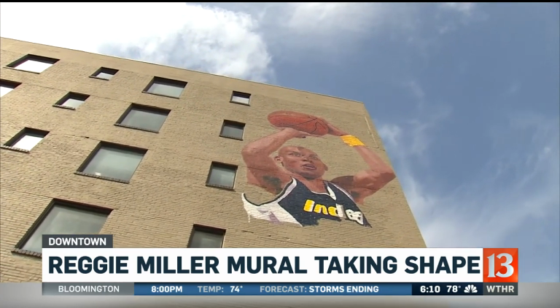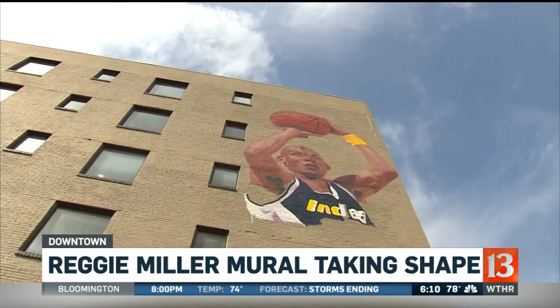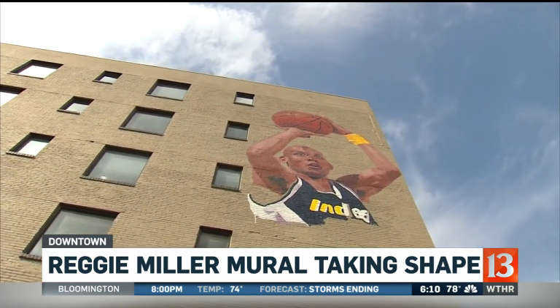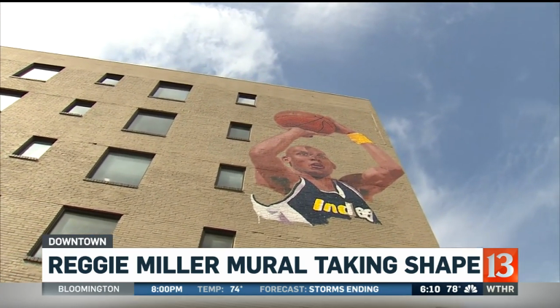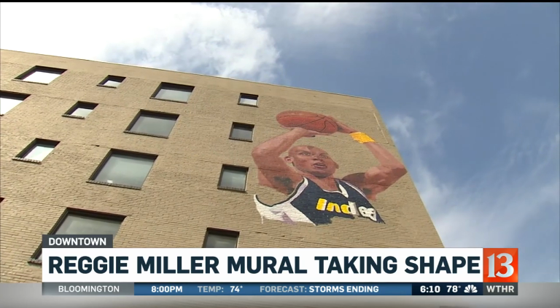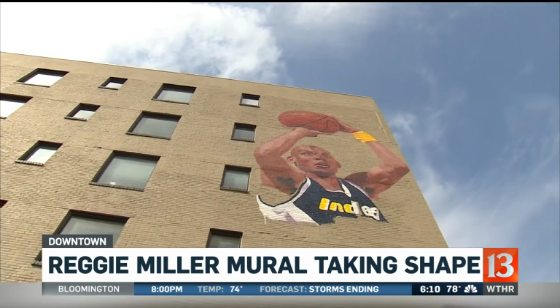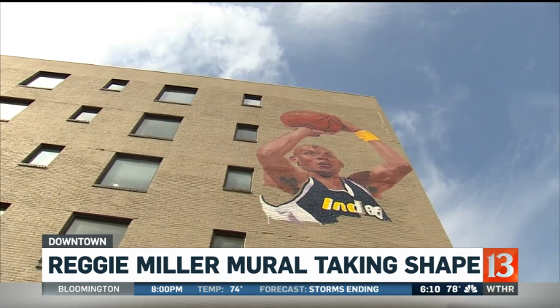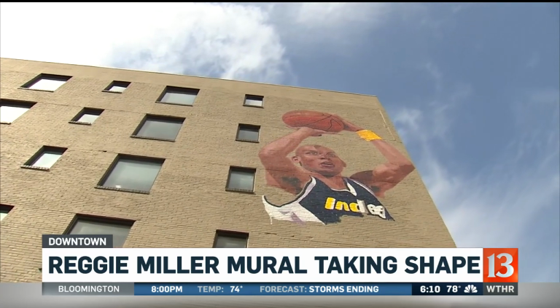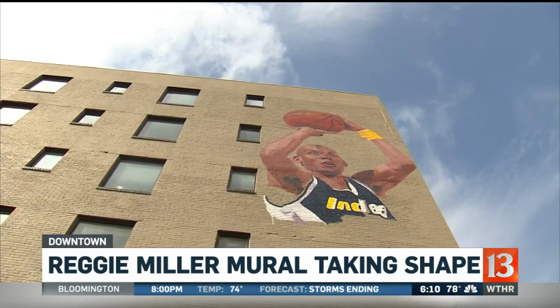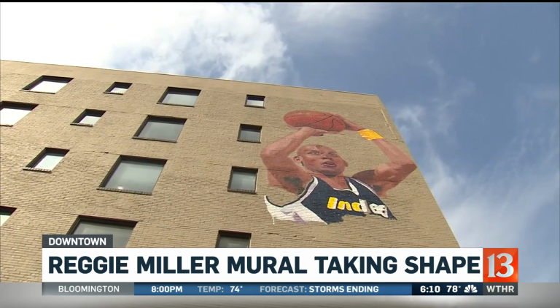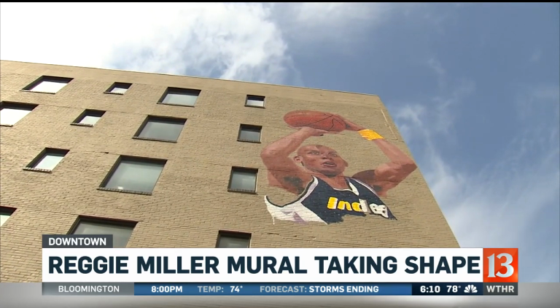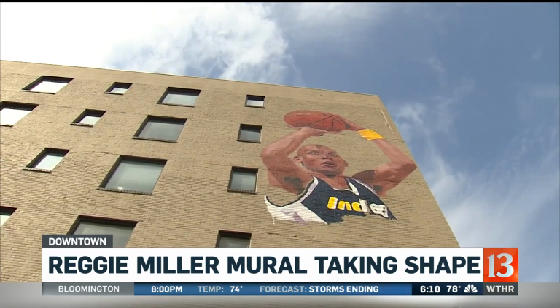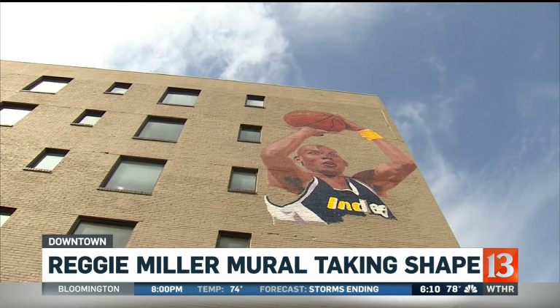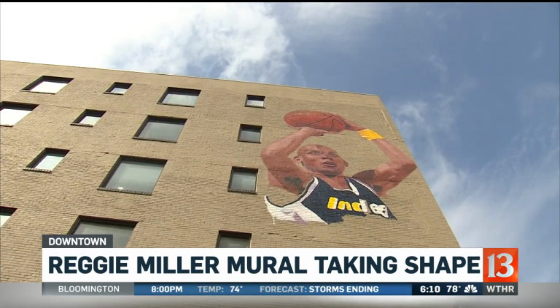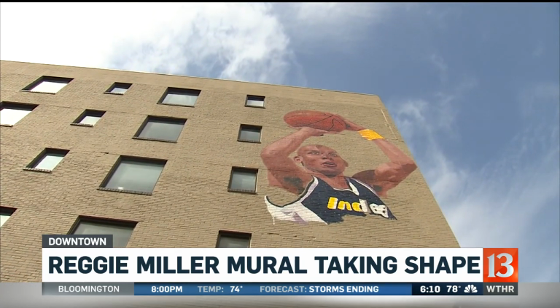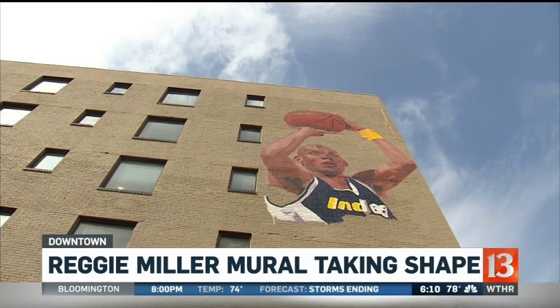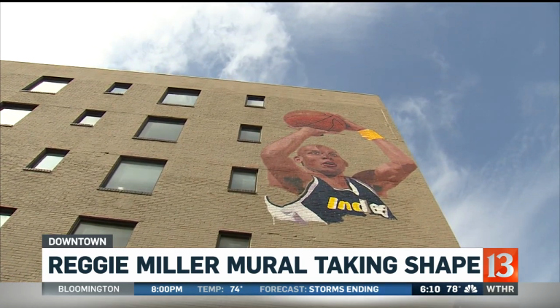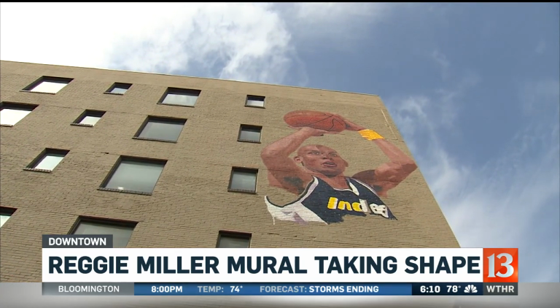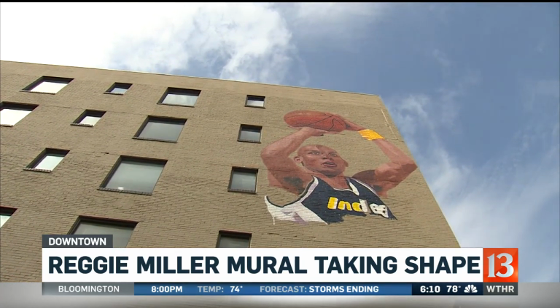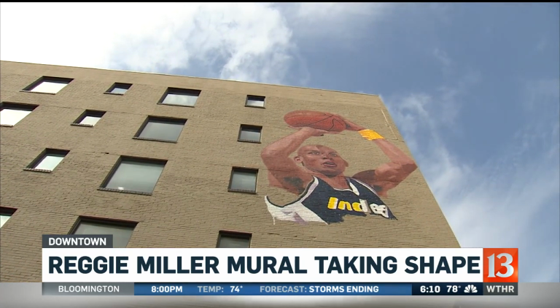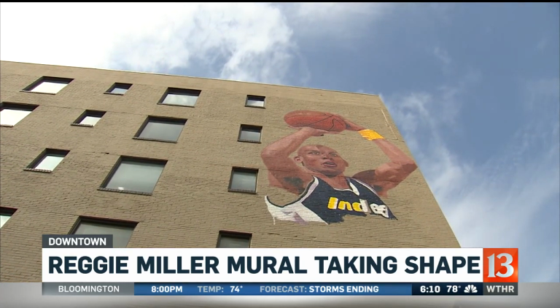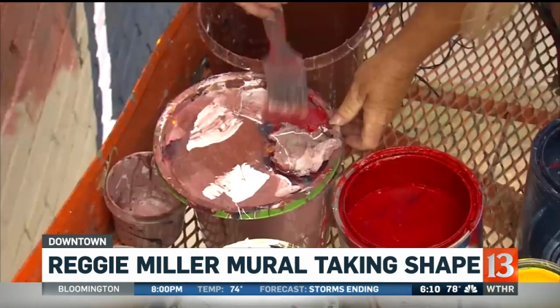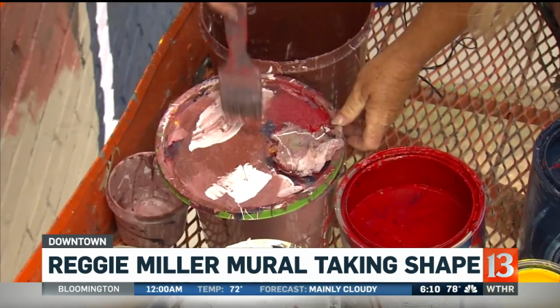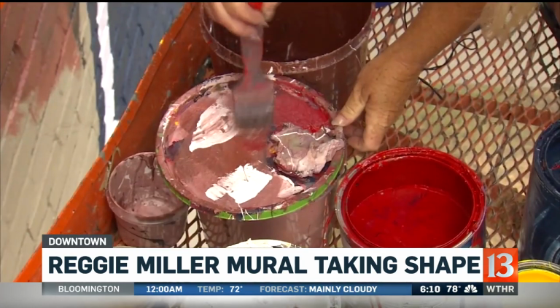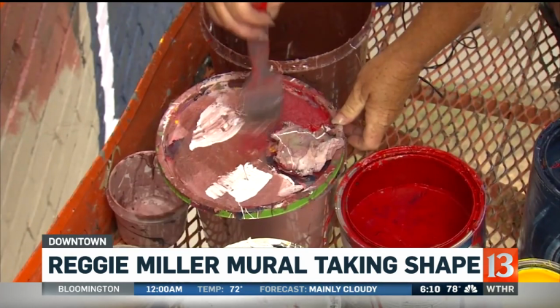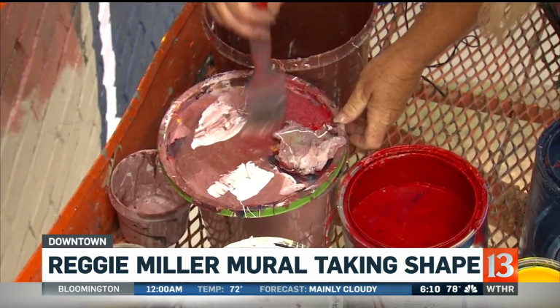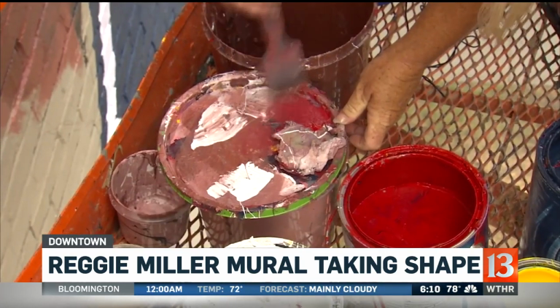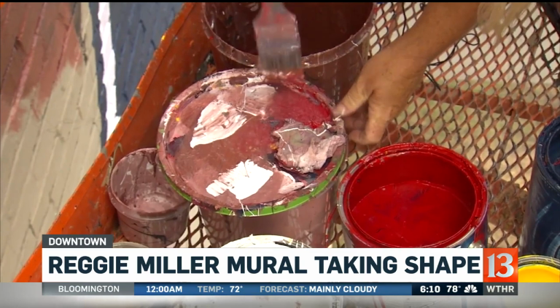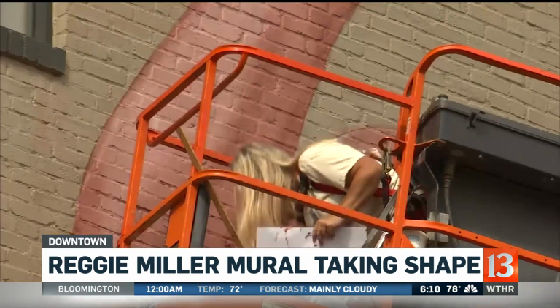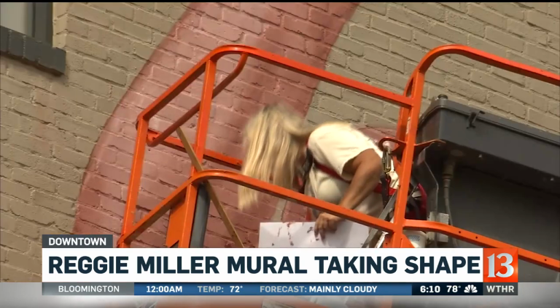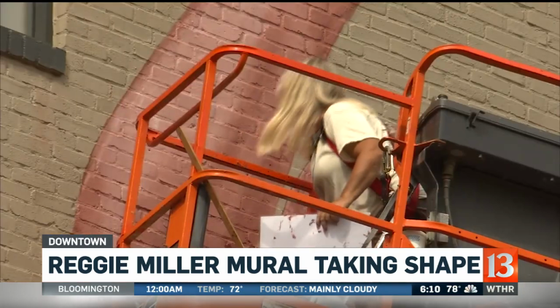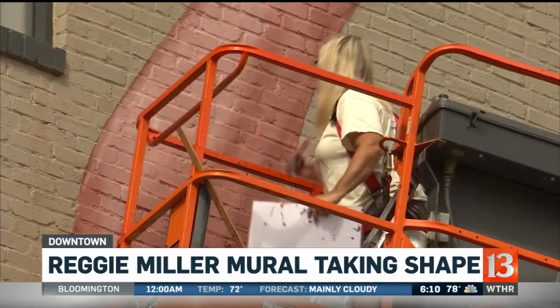They feel like it's a long time coming. So a lot of Reggie fans out there, and he's just kind of emerging on that building now.